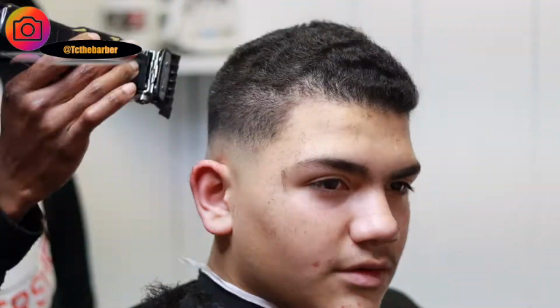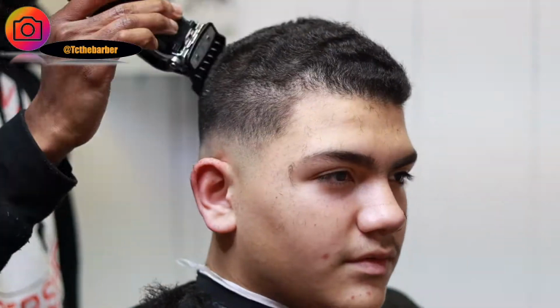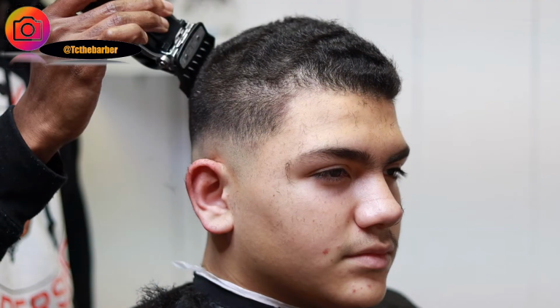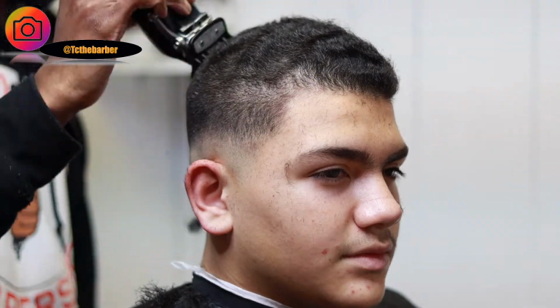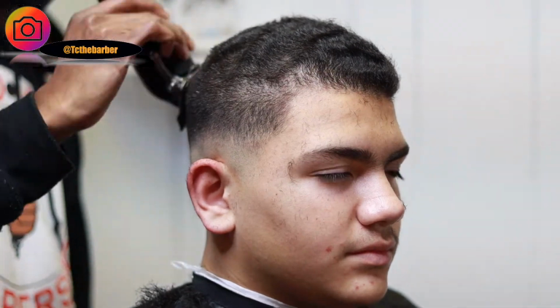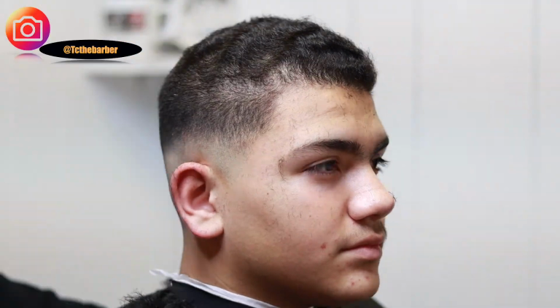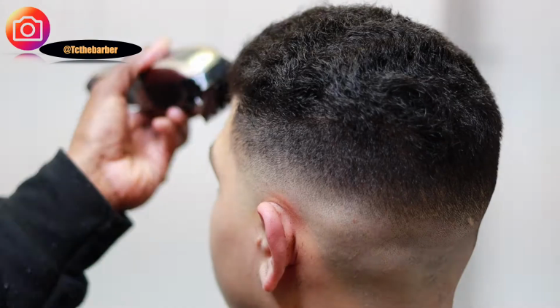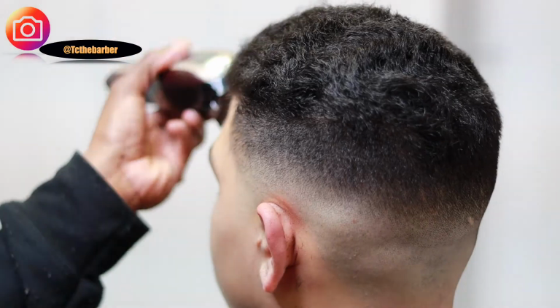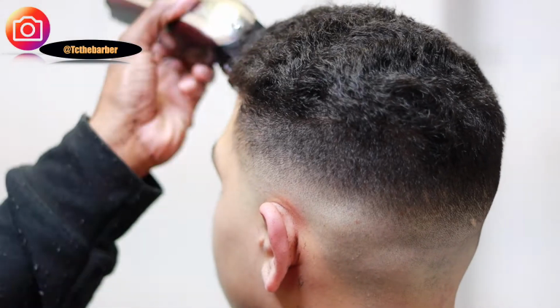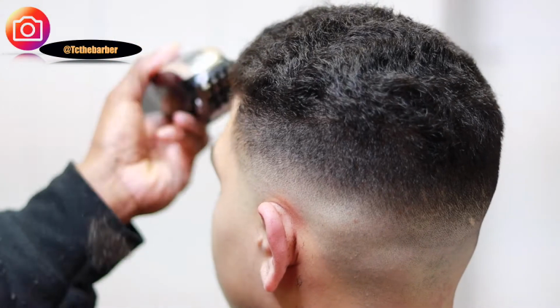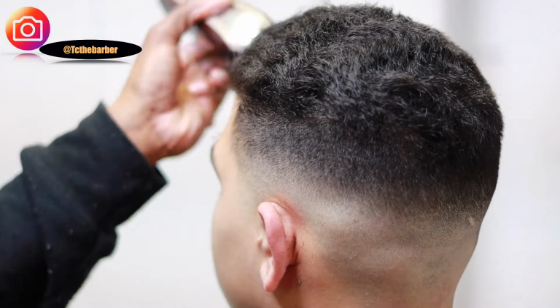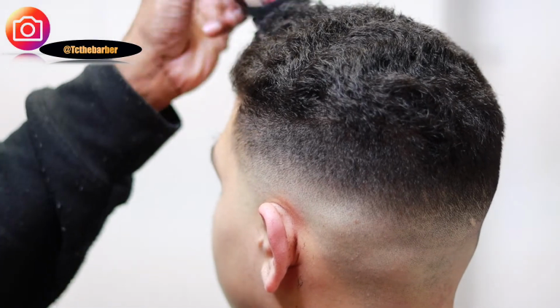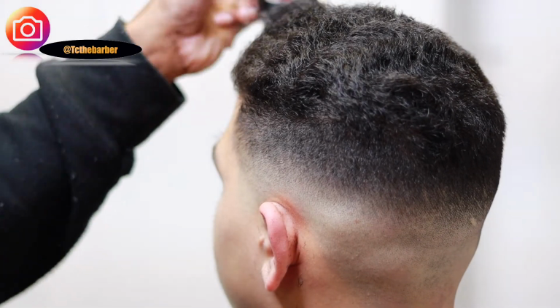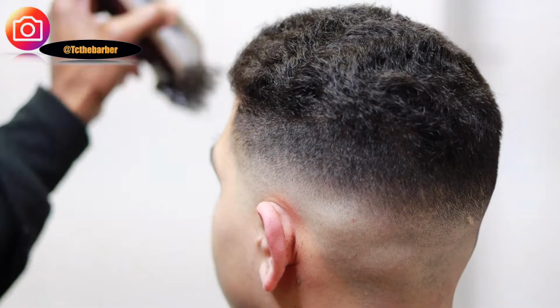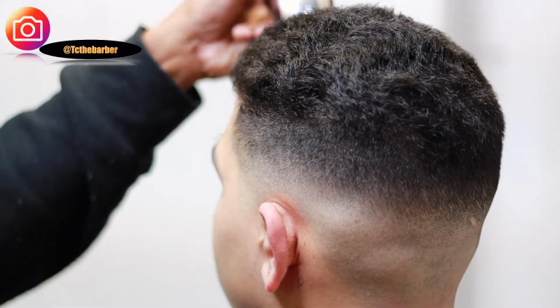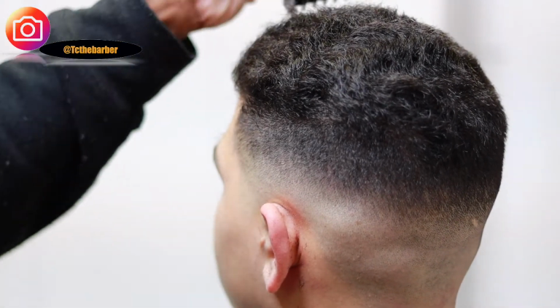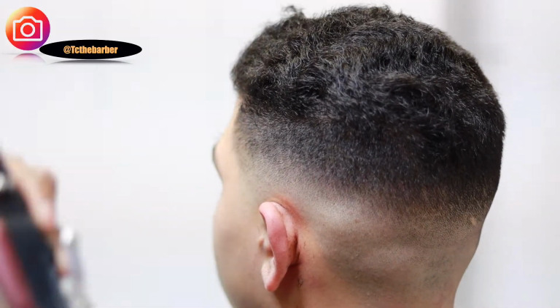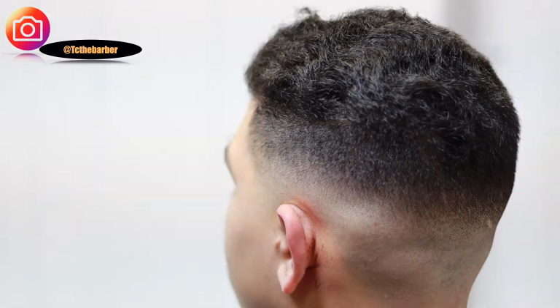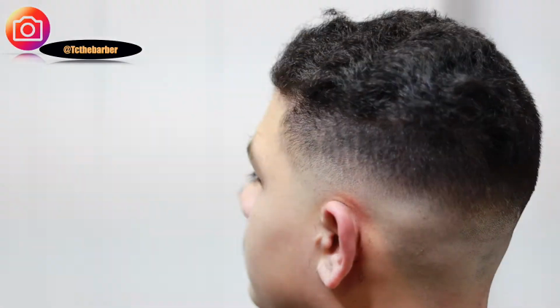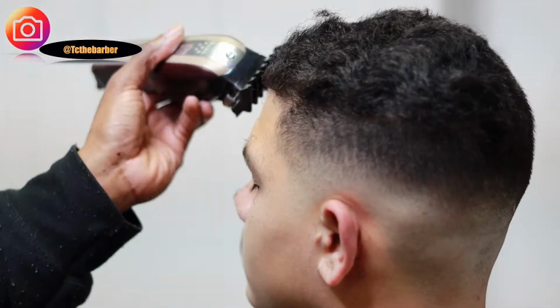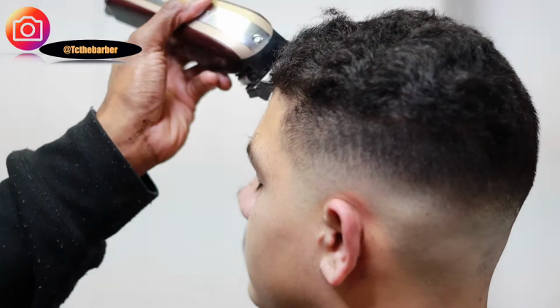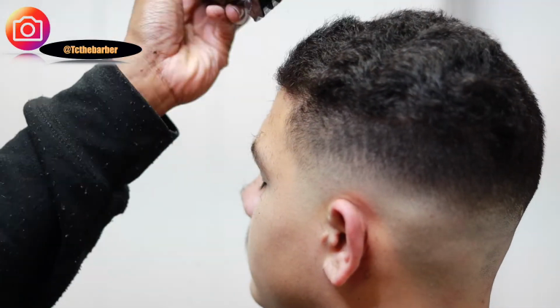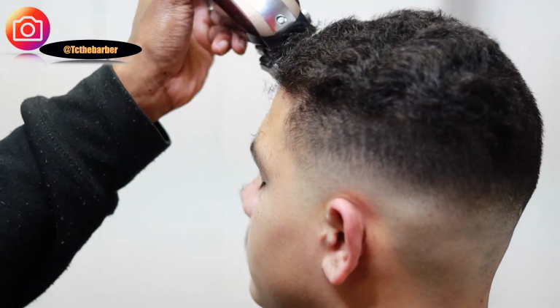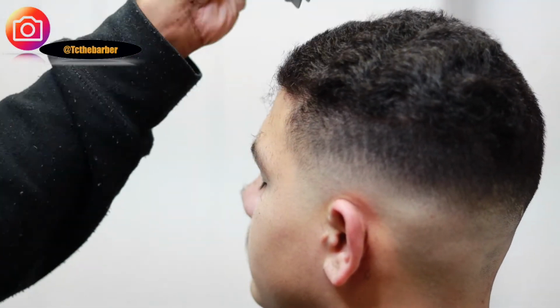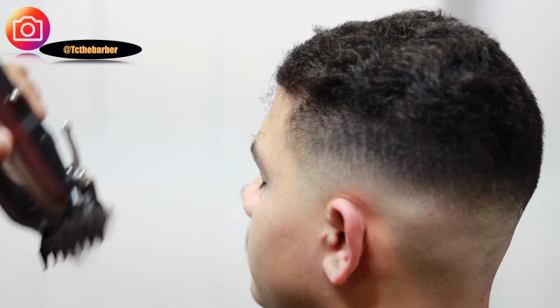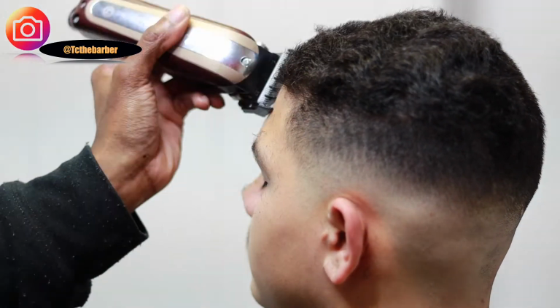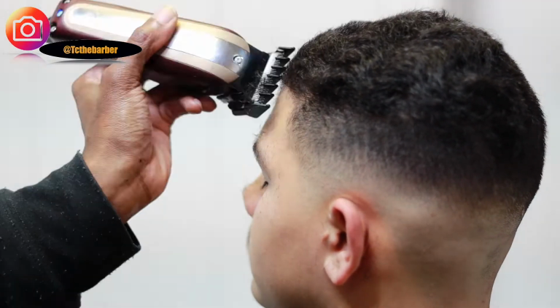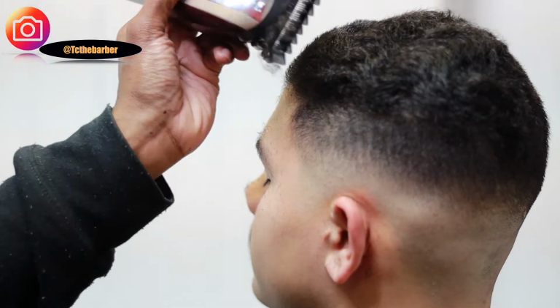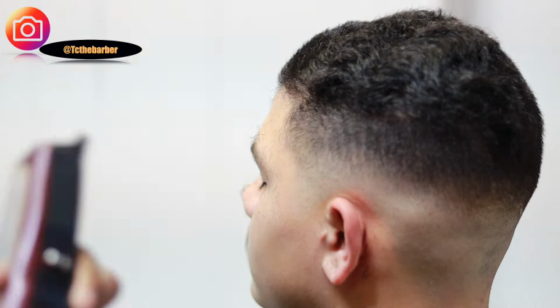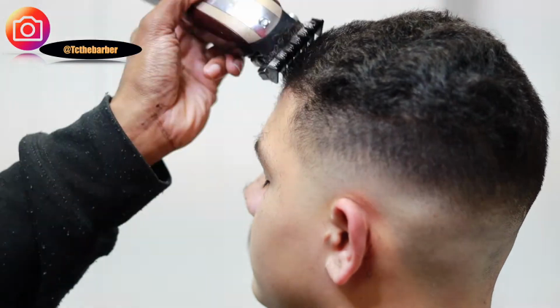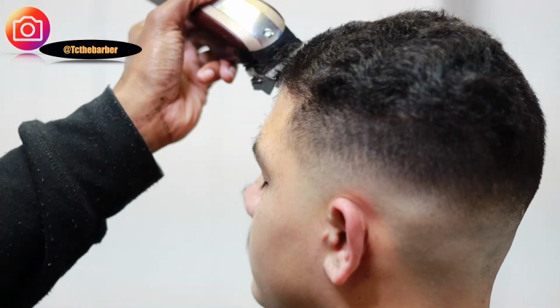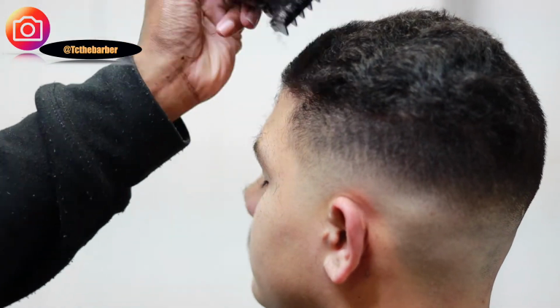He does have cowlicks in his hair, so I'm just trying to be mindful as I cut through his hair that I don't cut any gashes.